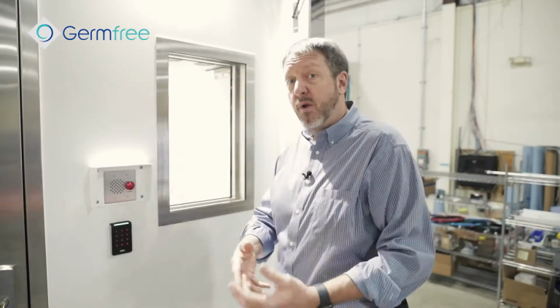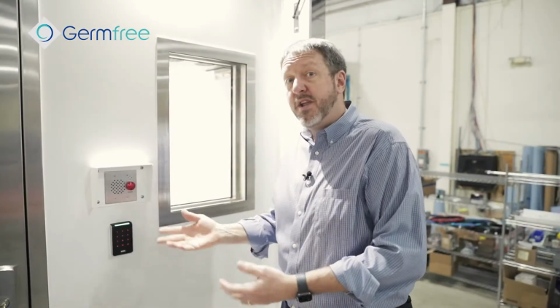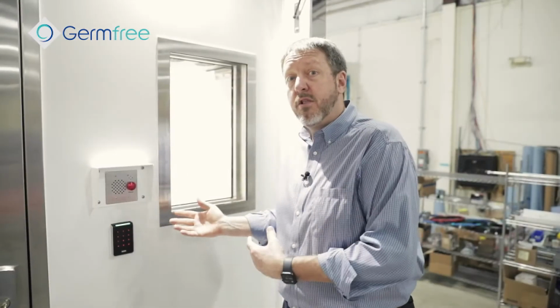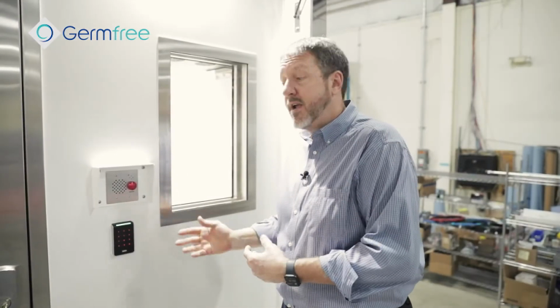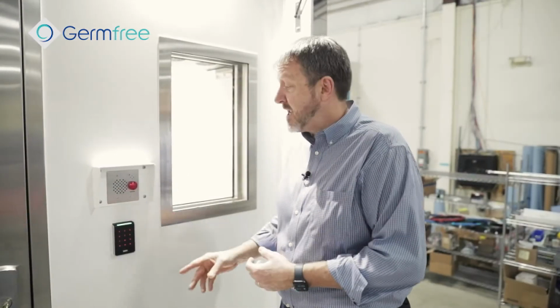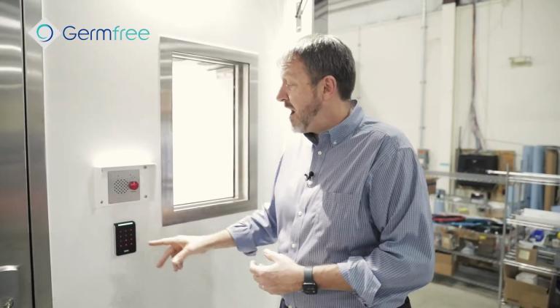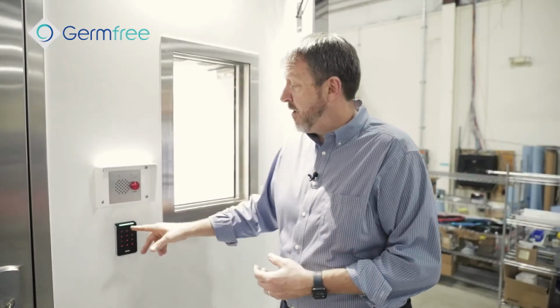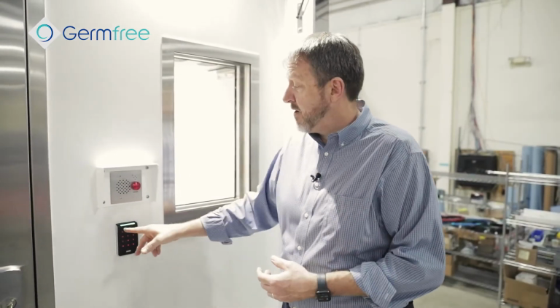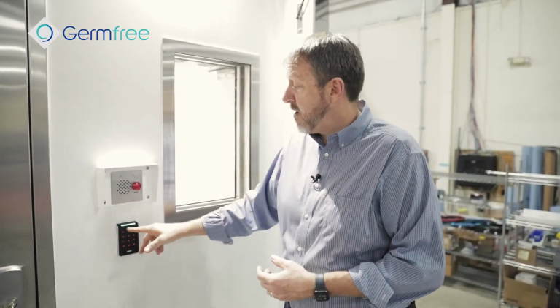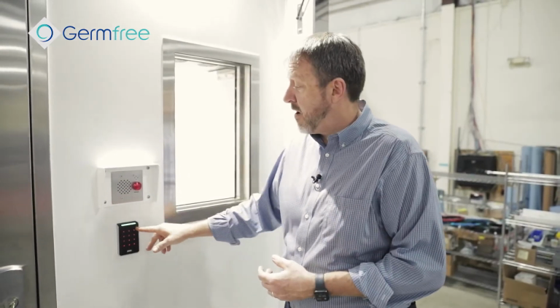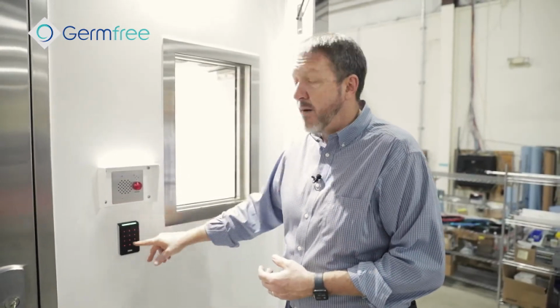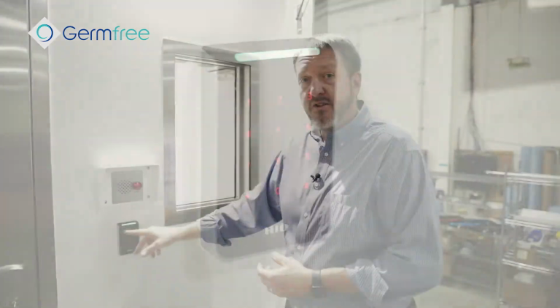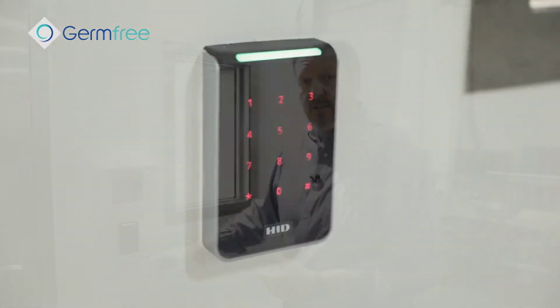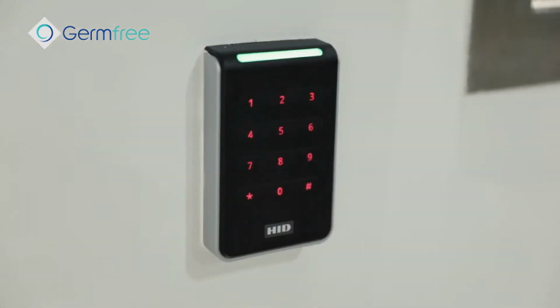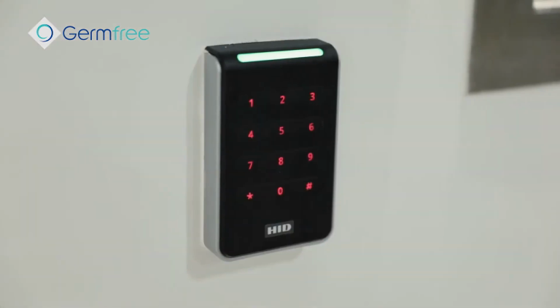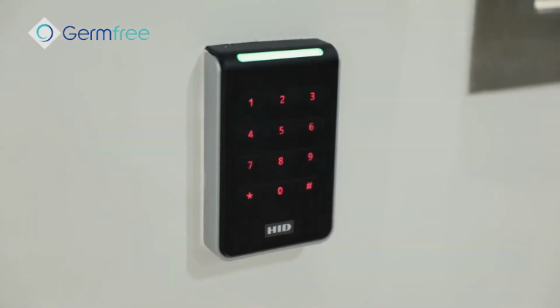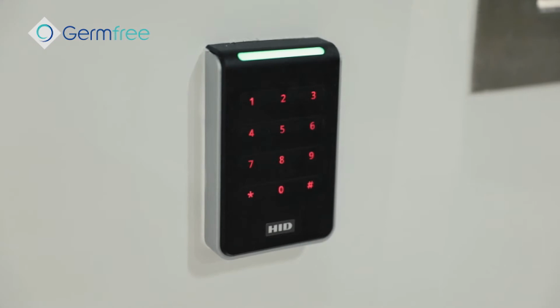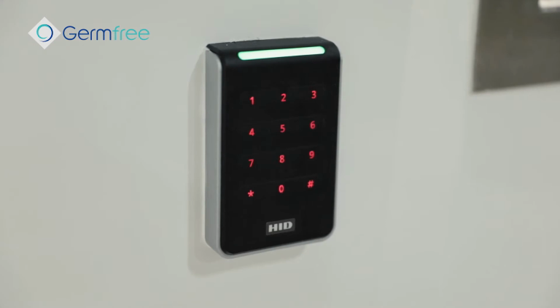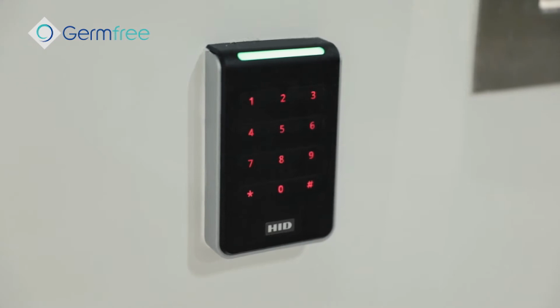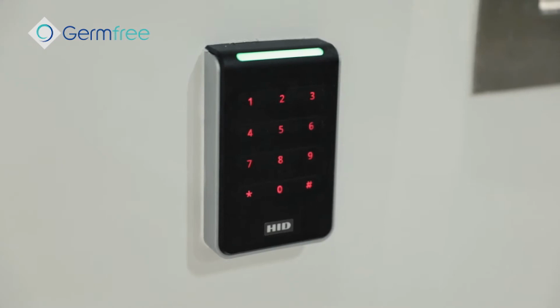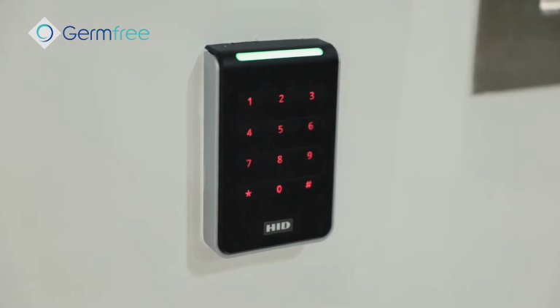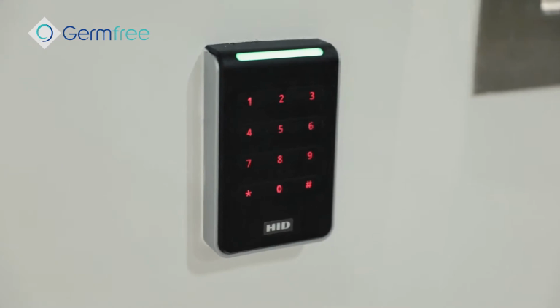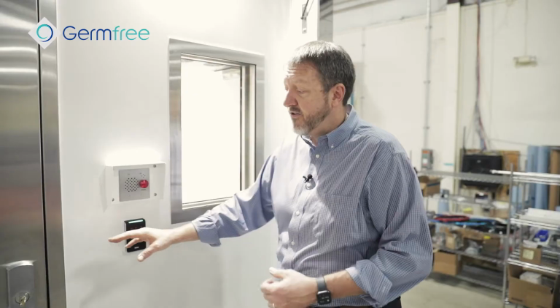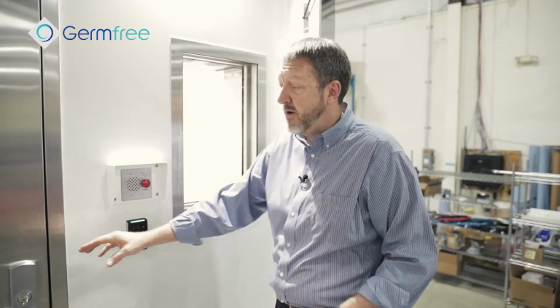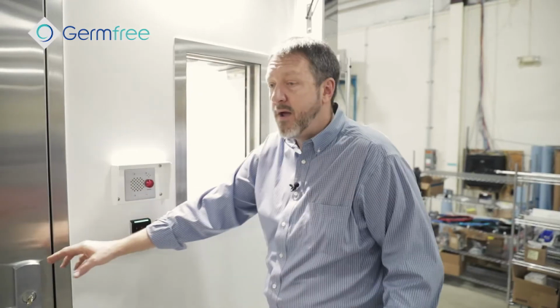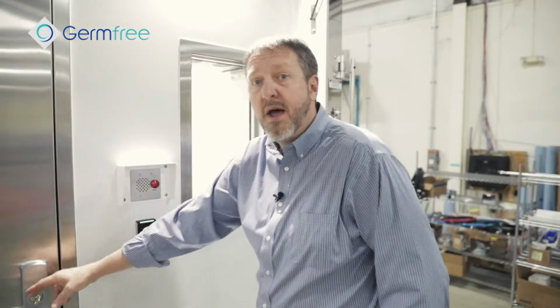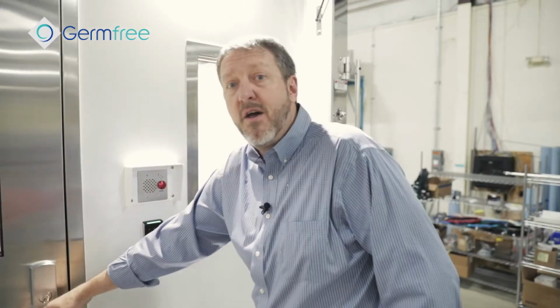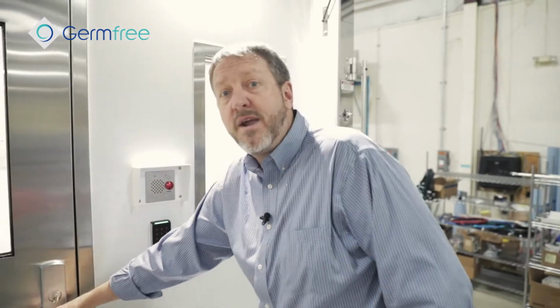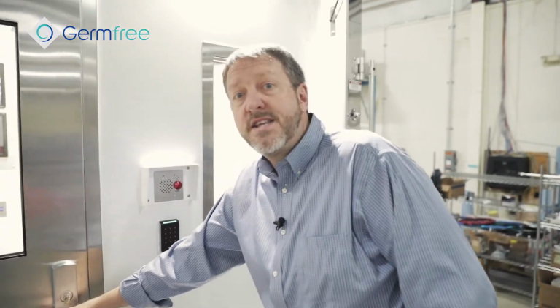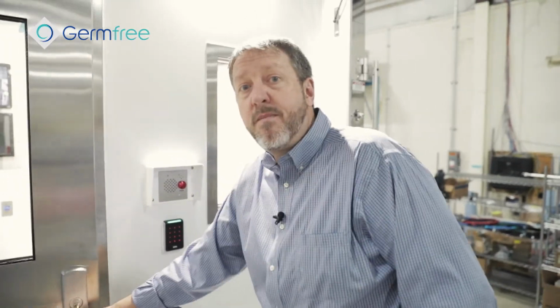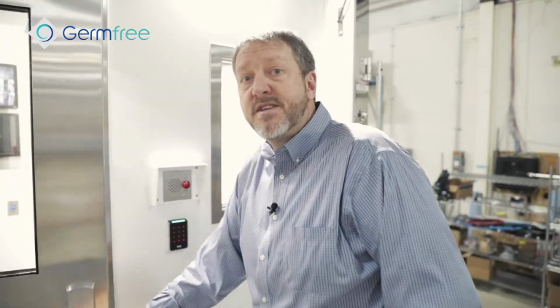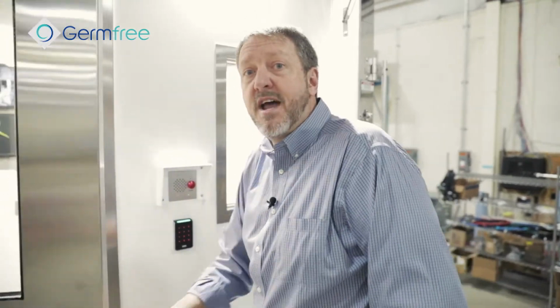Let's take a look inside — we'll enter our numbers into the keypad here for our access control system and then we can step inside.